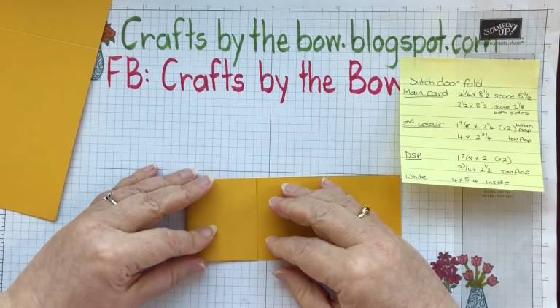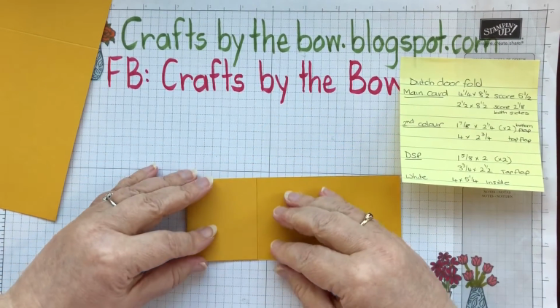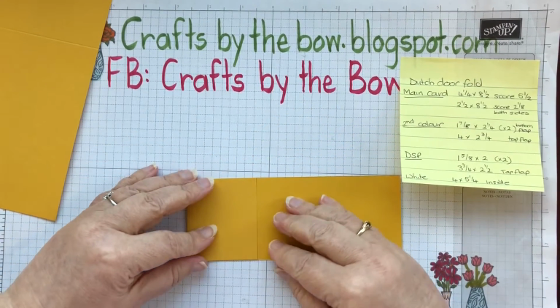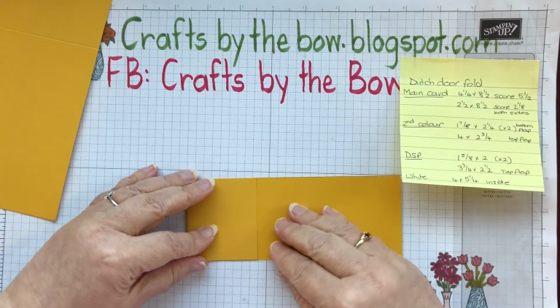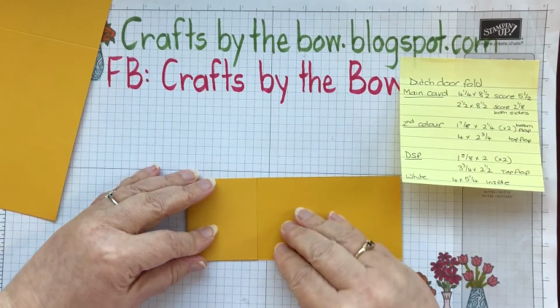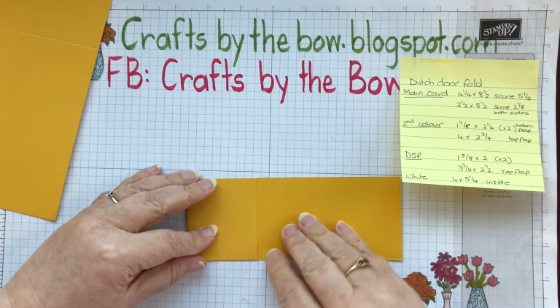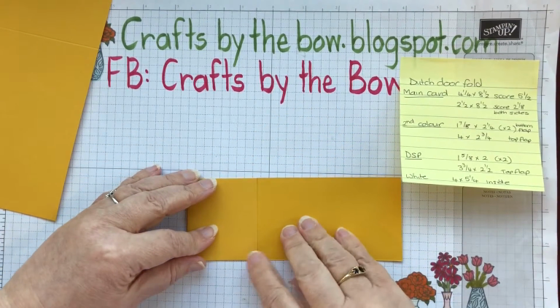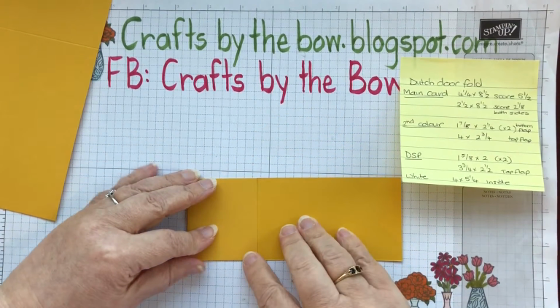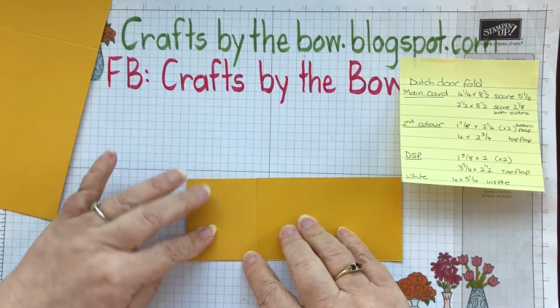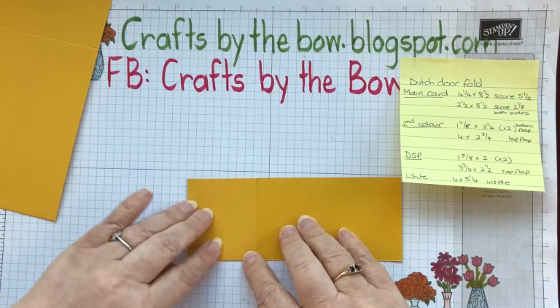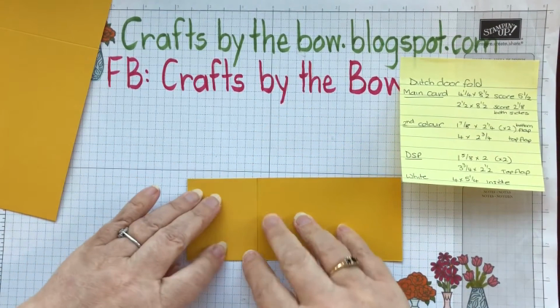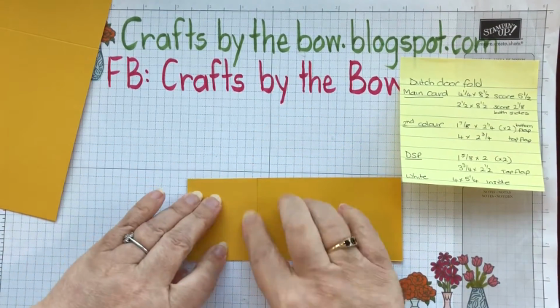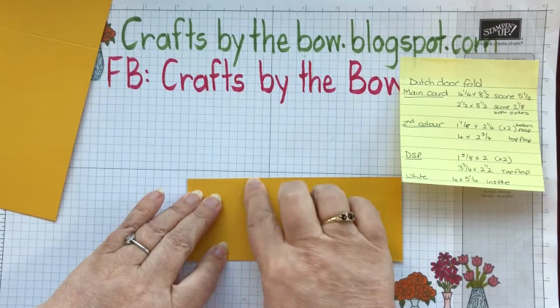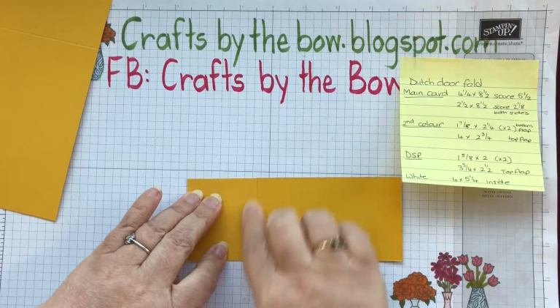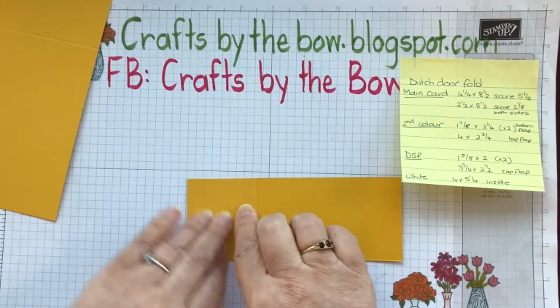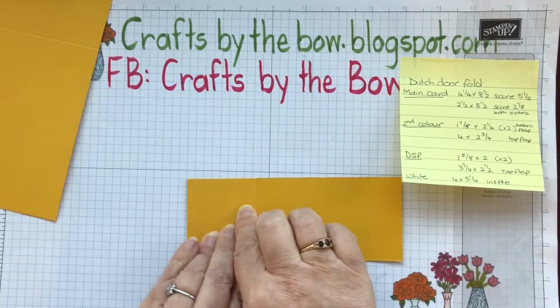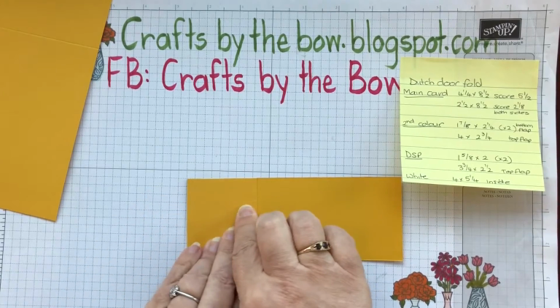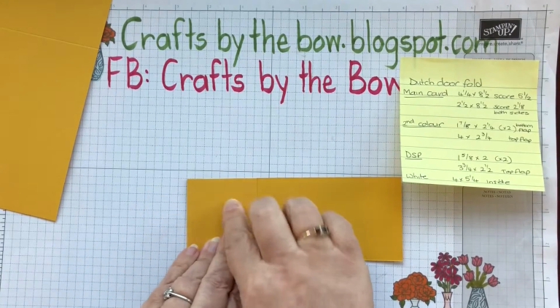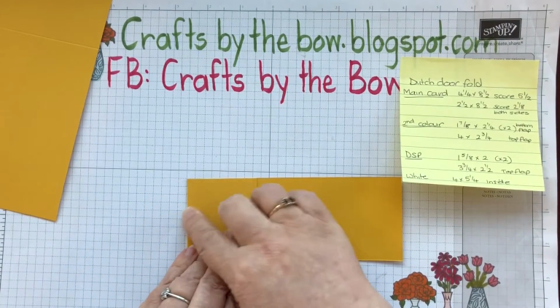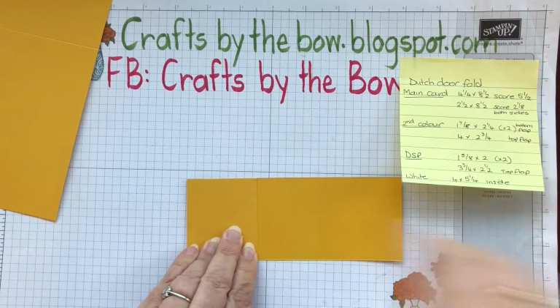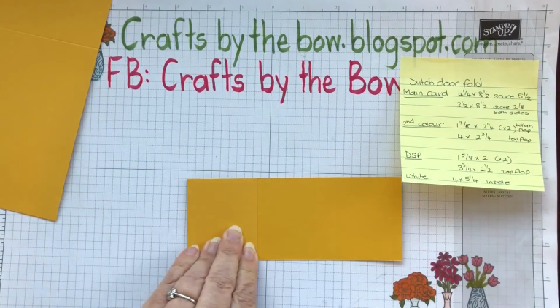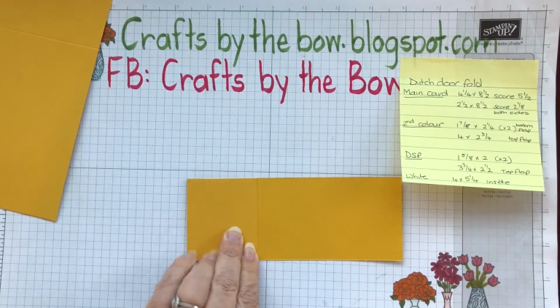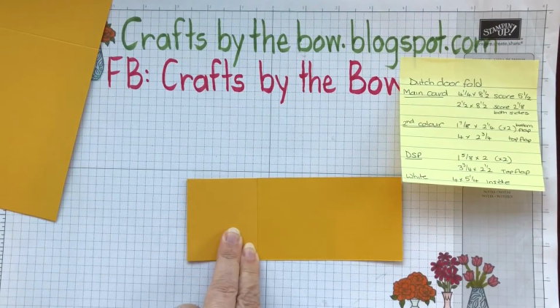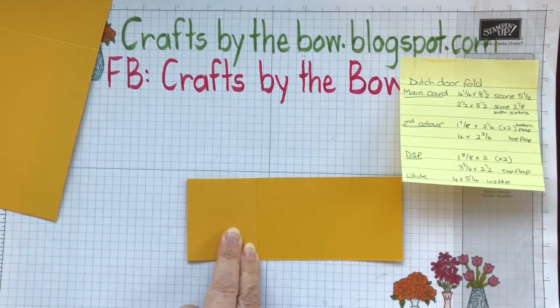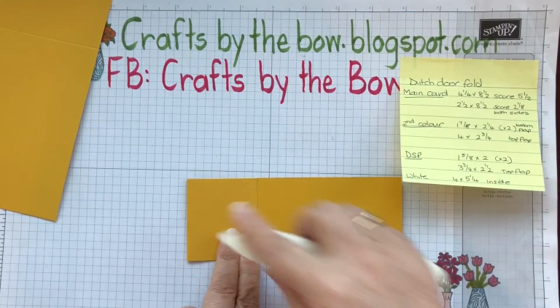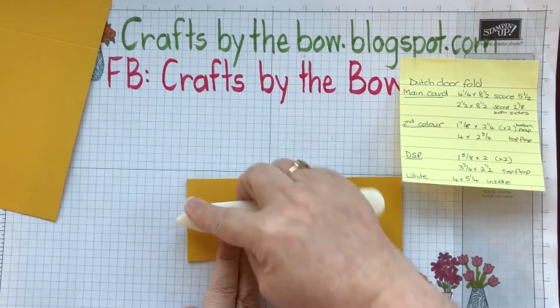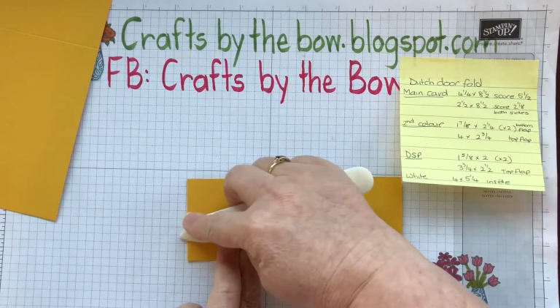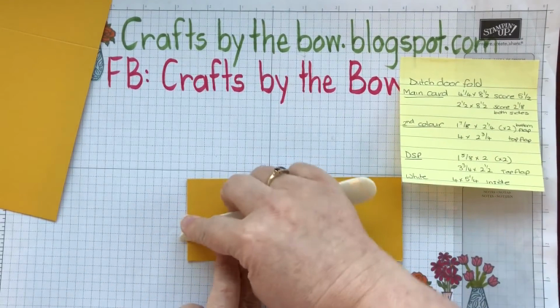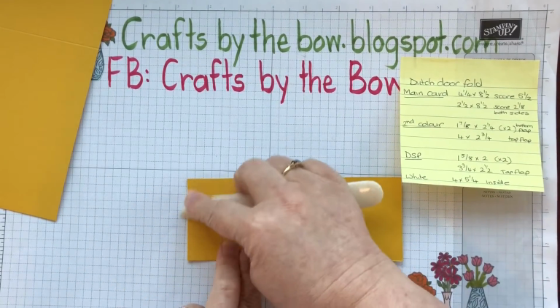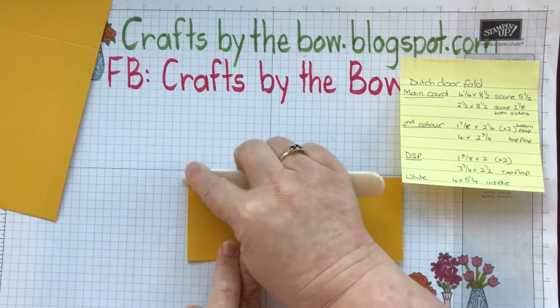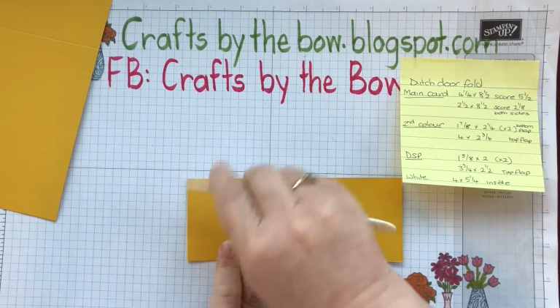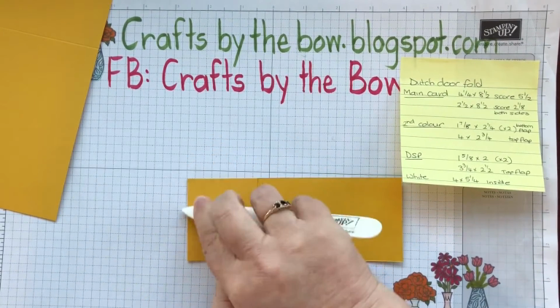And this is the piece you have left, which is quite a useful size for card matting or cutting out pieces, so that's a good size to keep. Now on the first piece, which was four and a quarter by eight and a half, I'm going to score it at five and a half. And on the second piece, which was two and a half by eight and a half, we're going to score it at two and one eighth.